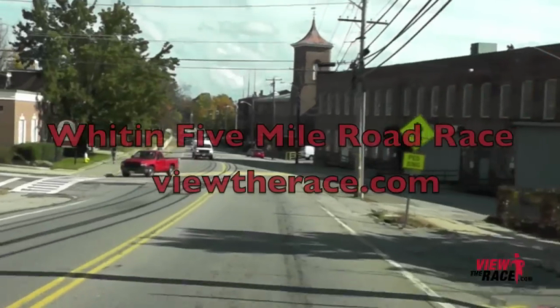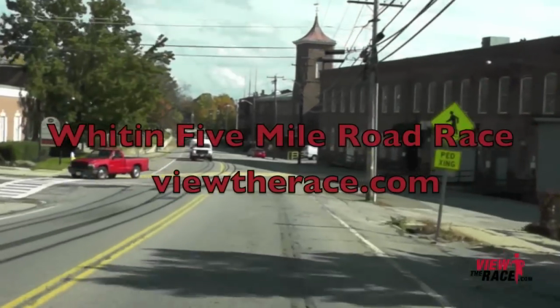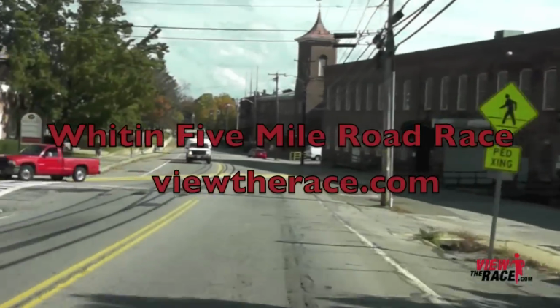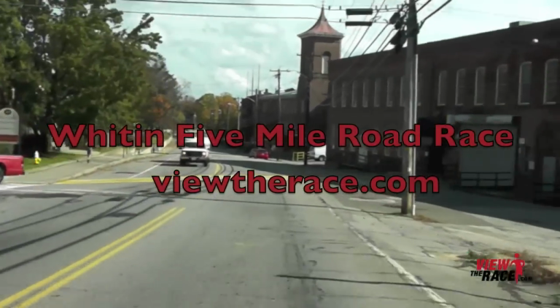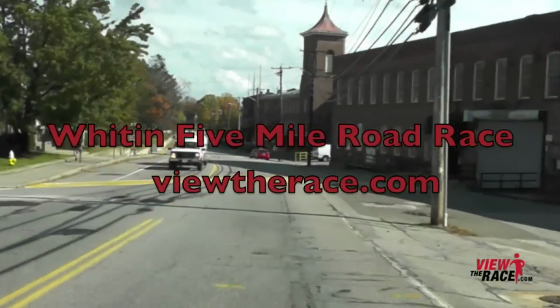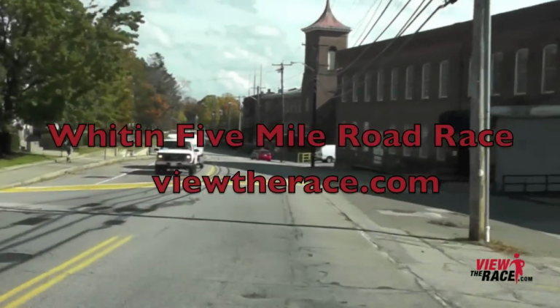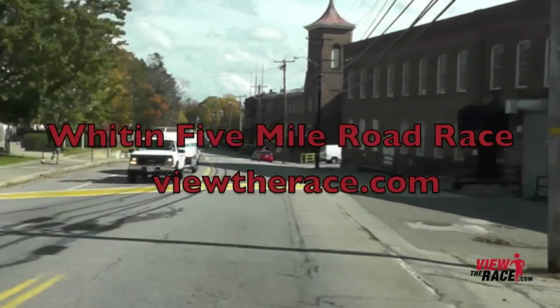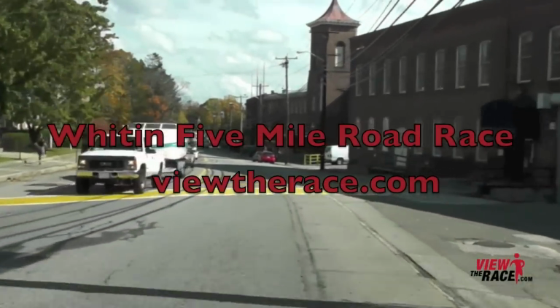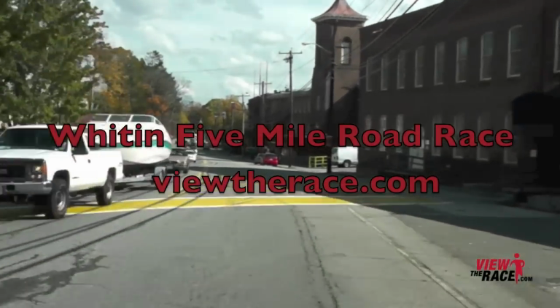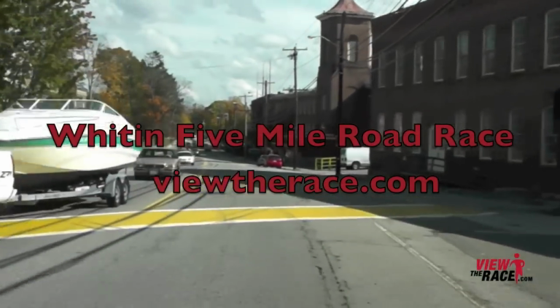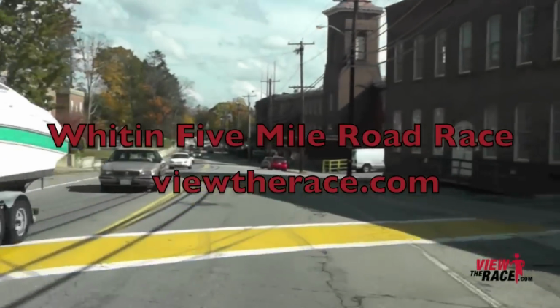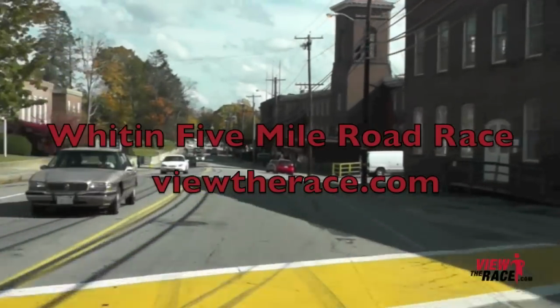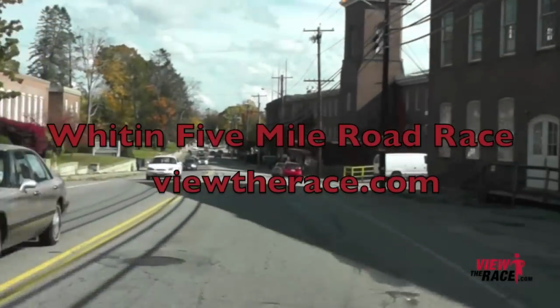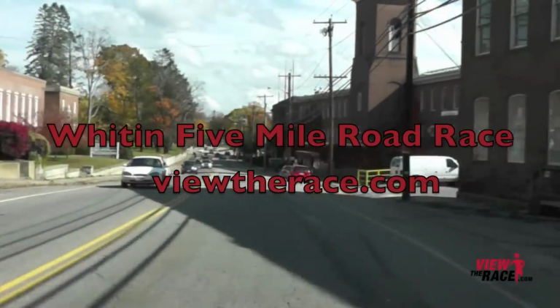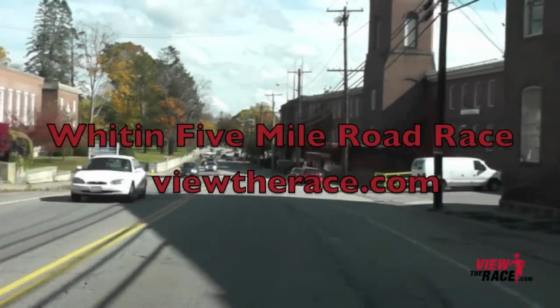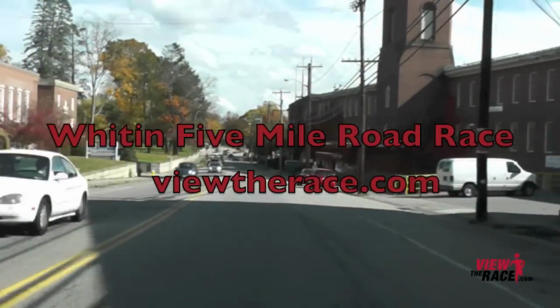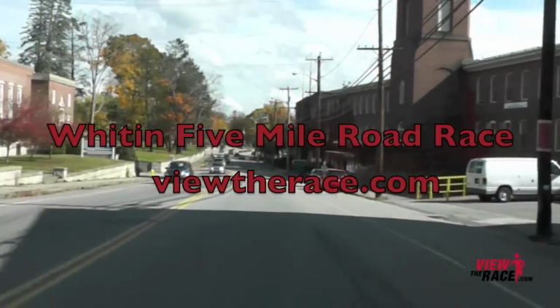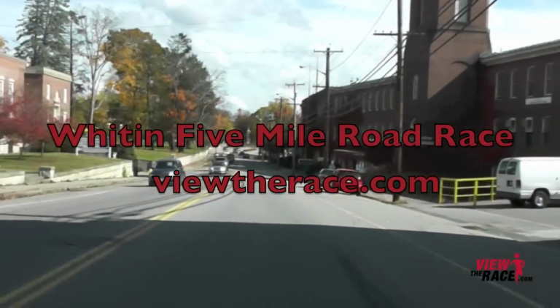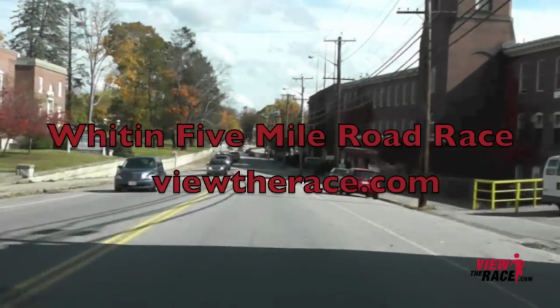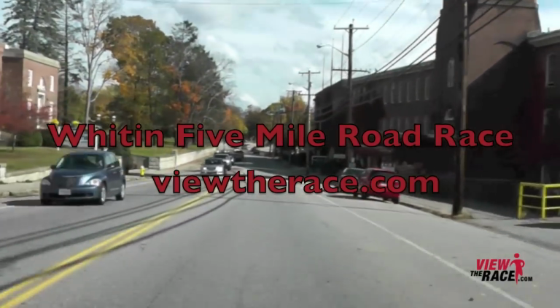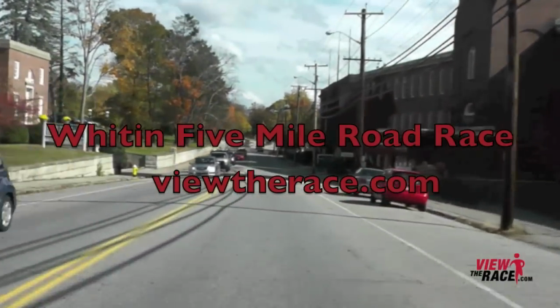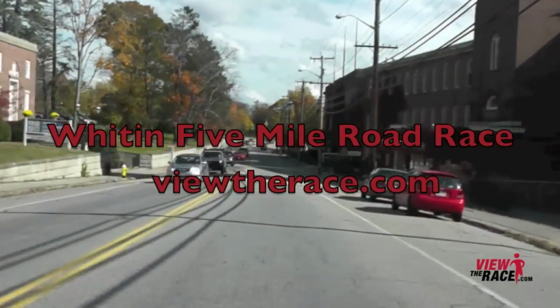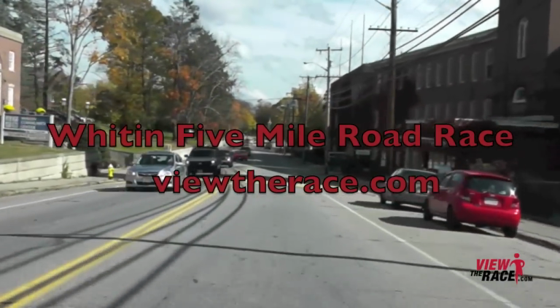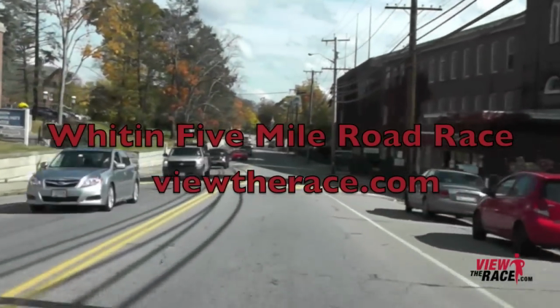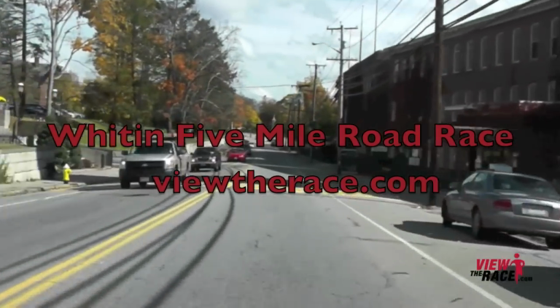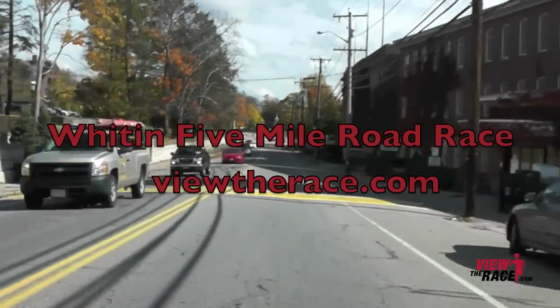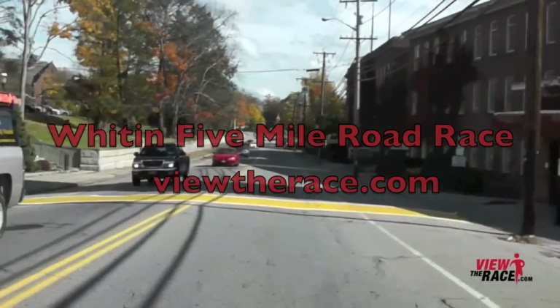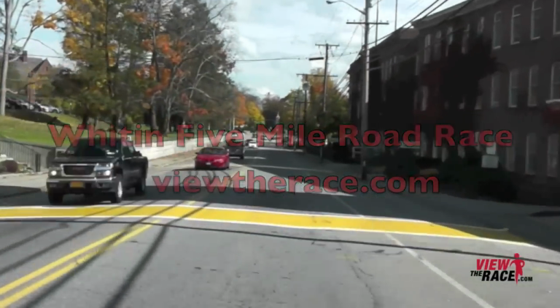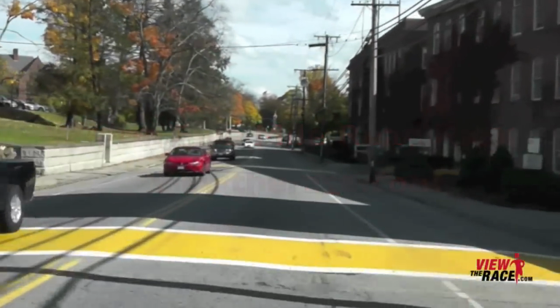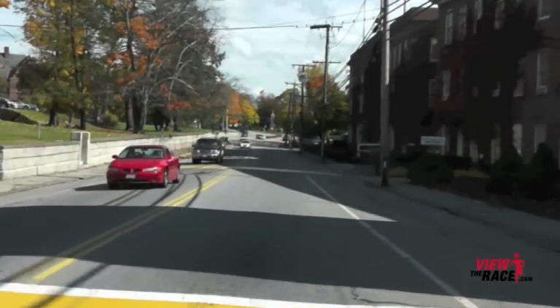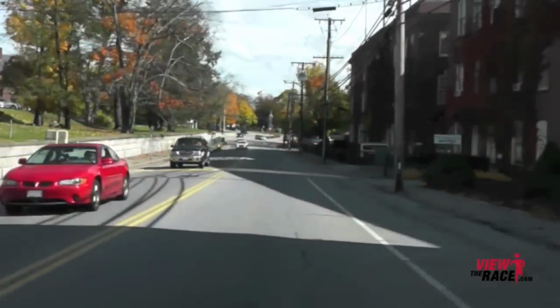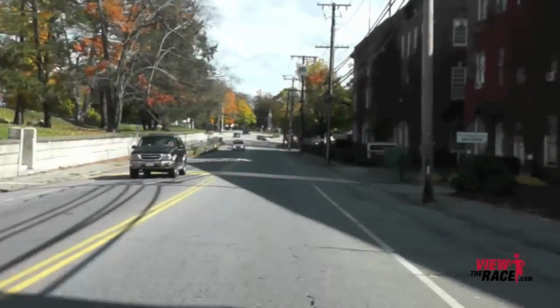Welcome to ViewTheRace.com. This is the Whitin Five Mile Road Race from Whitinsville, Massachusetts.